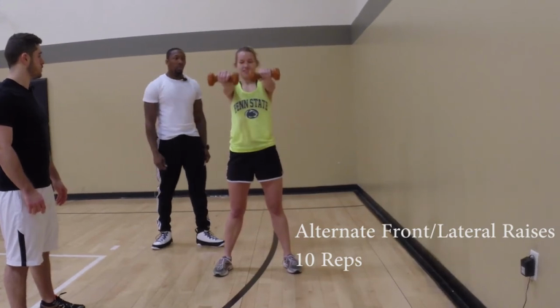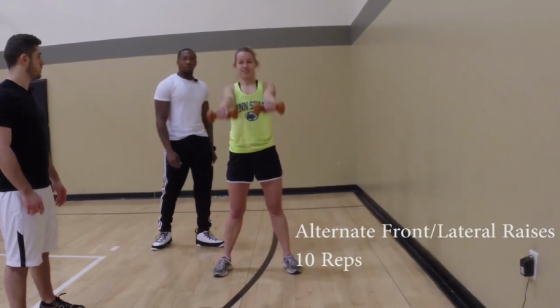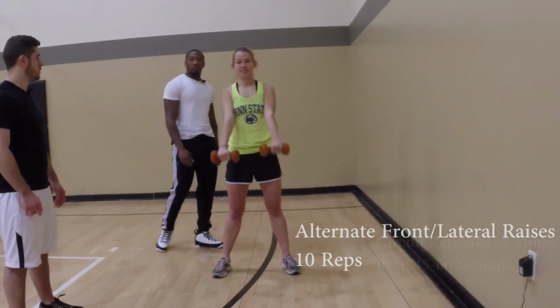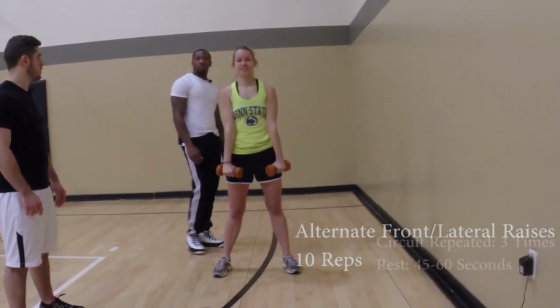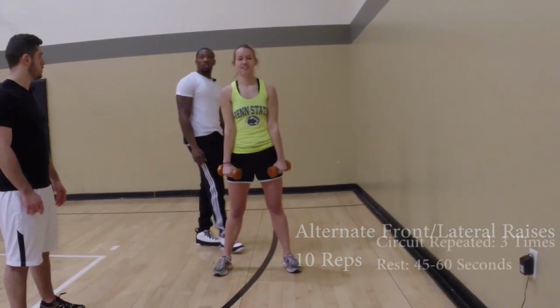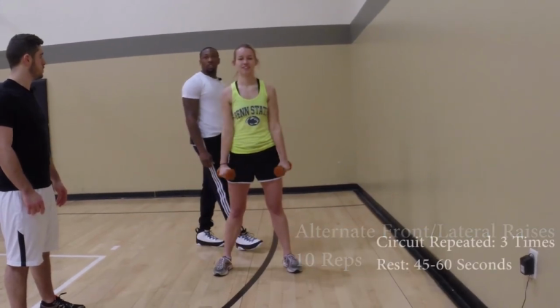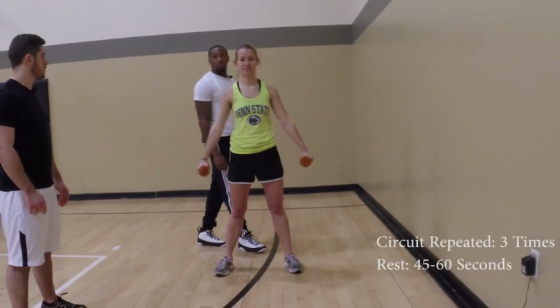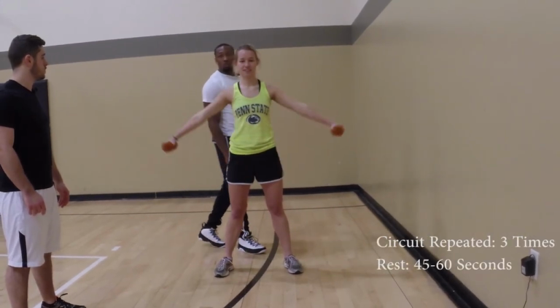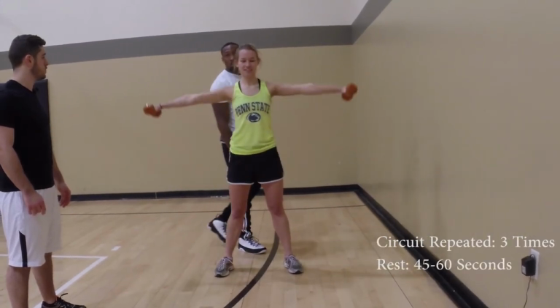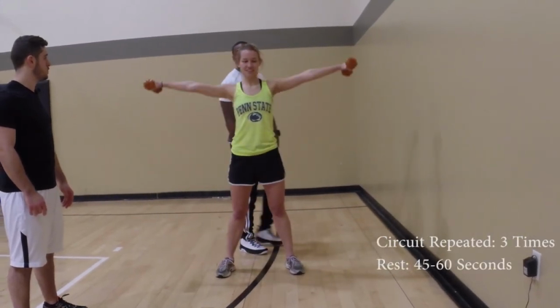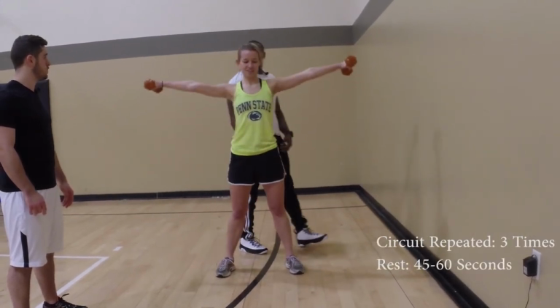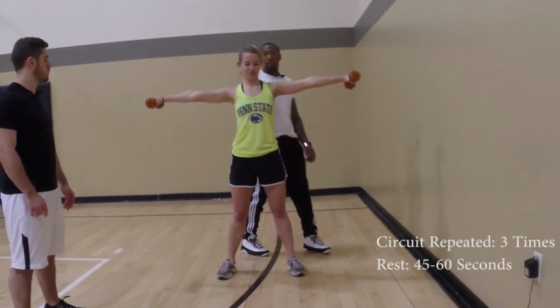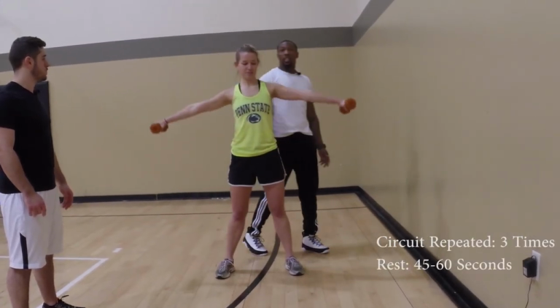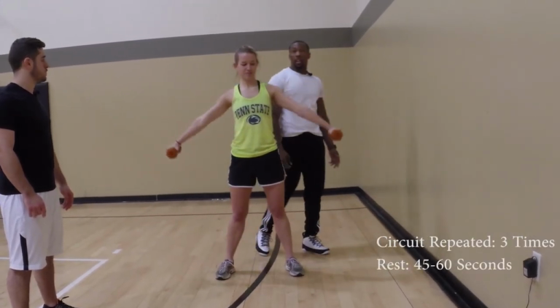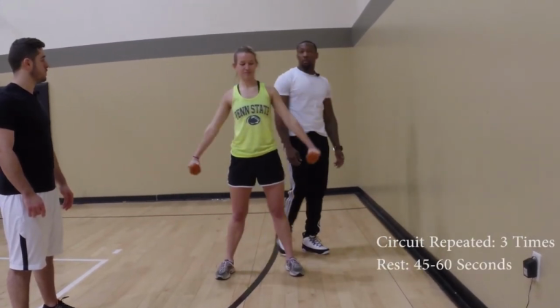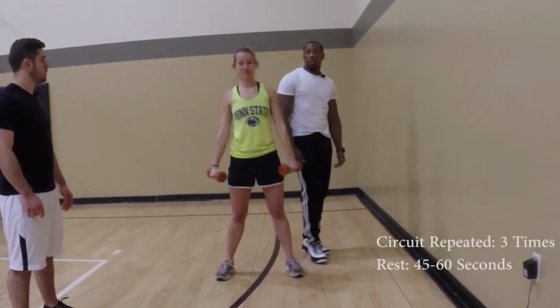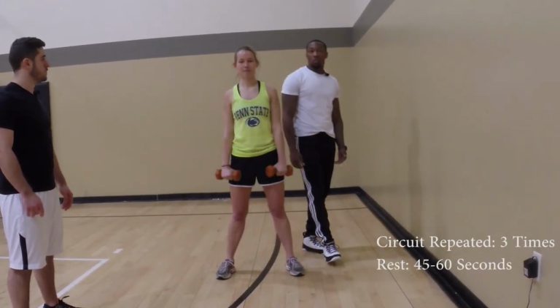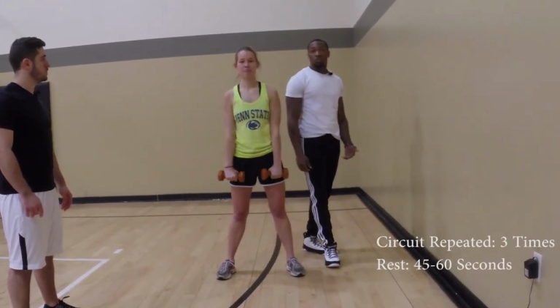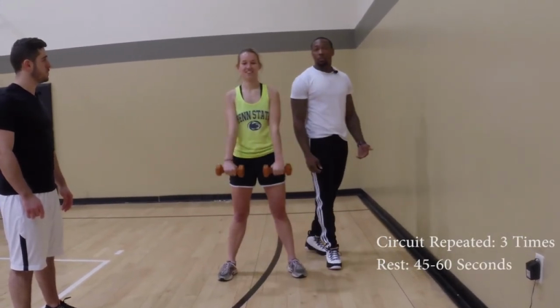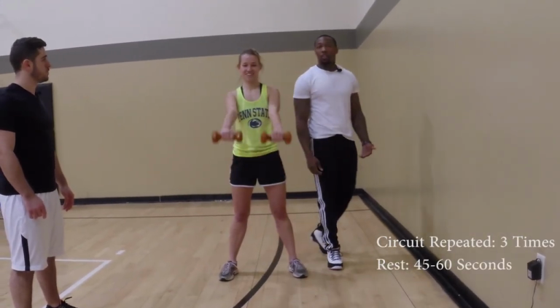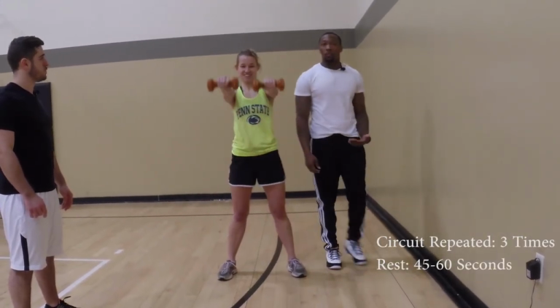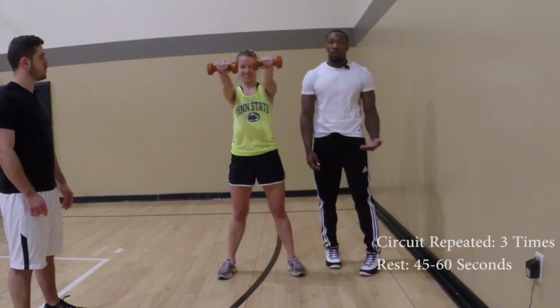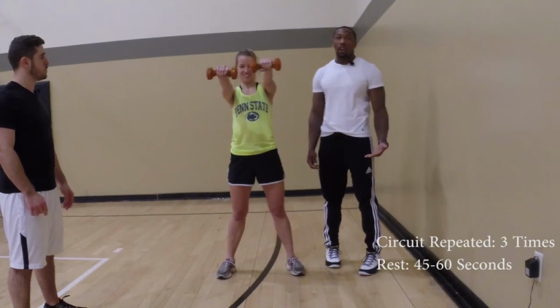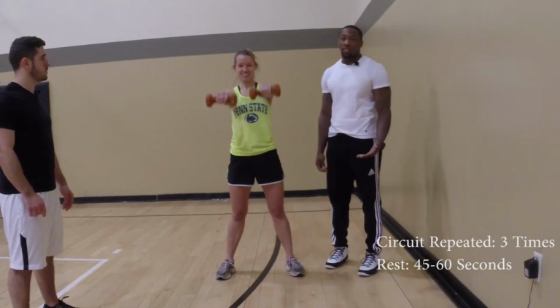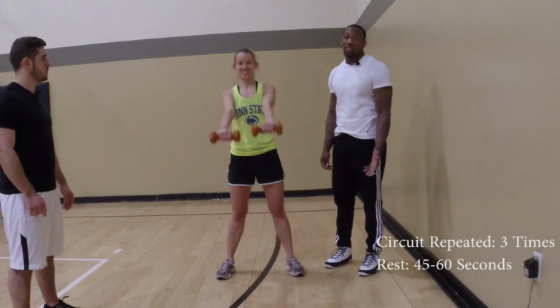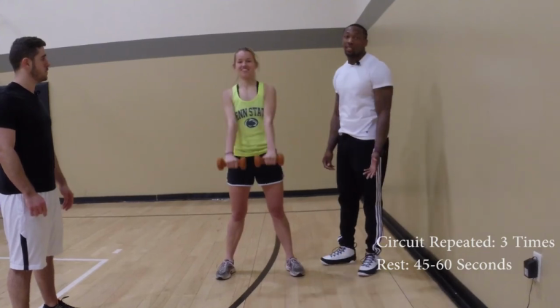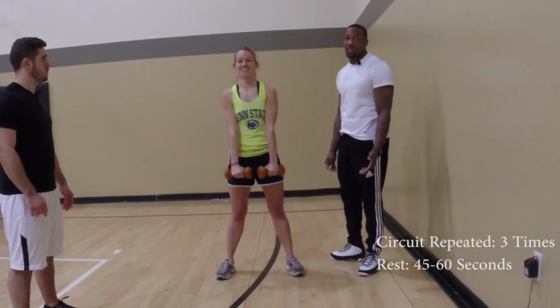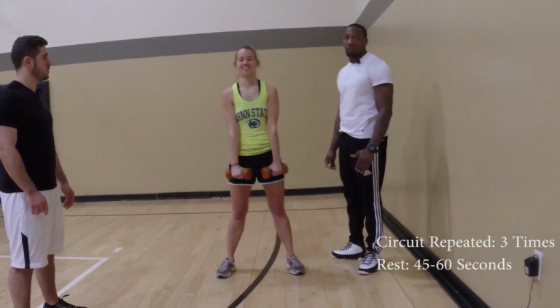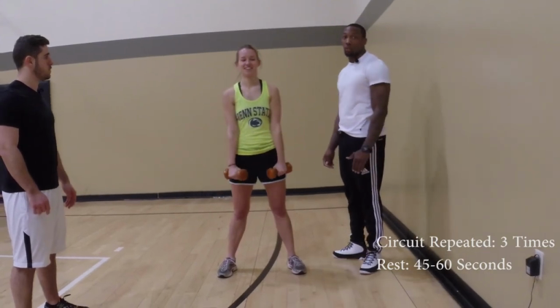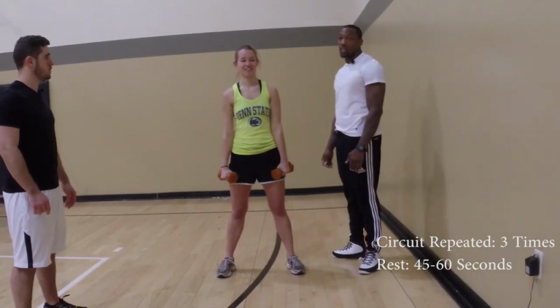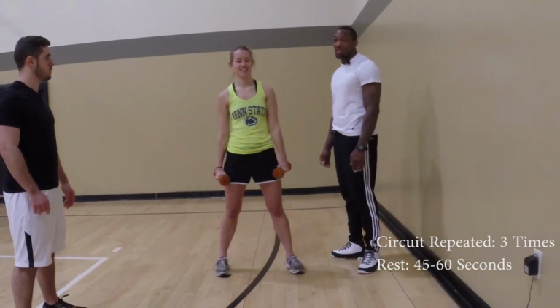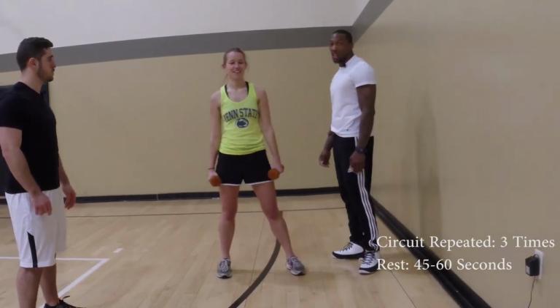The full circuit you will do three times, with a rest period of 45 to 60 seconds in between each set.